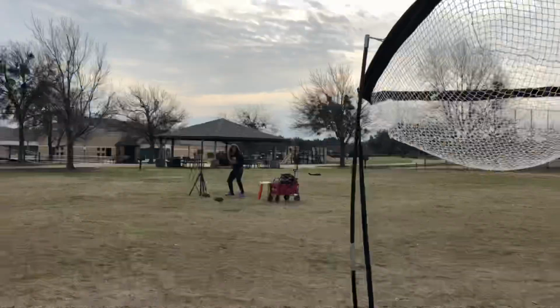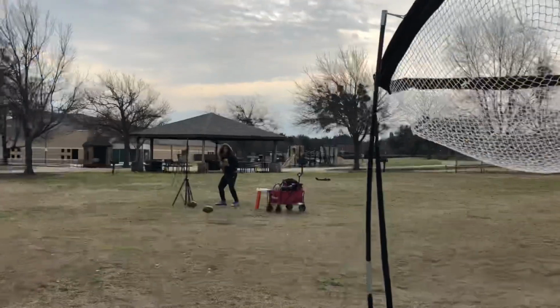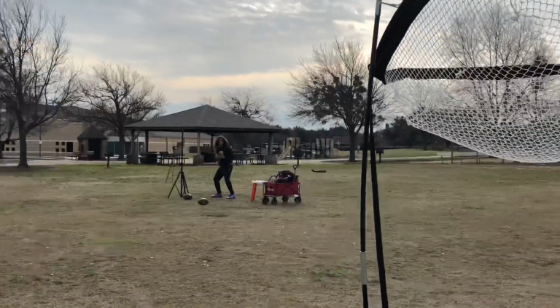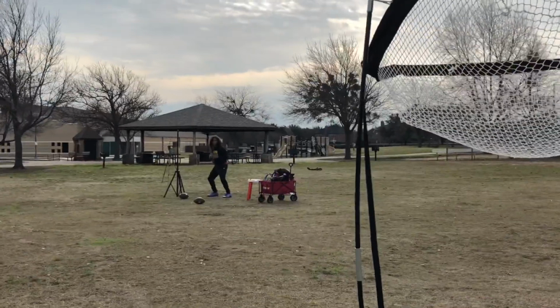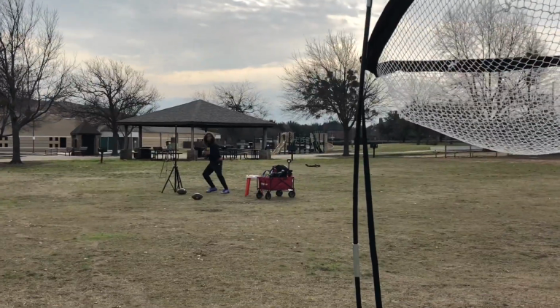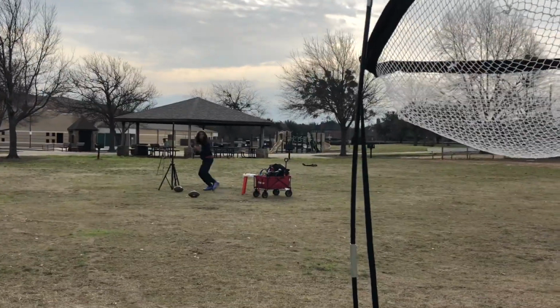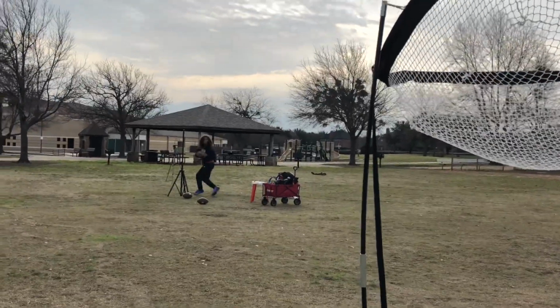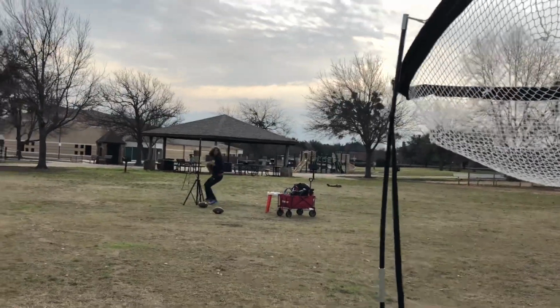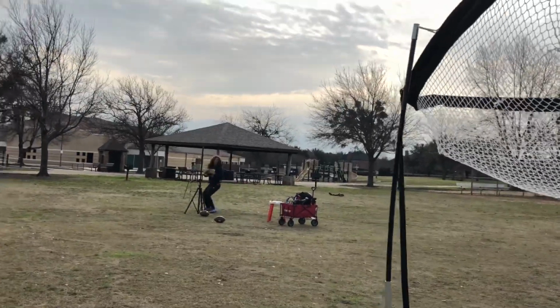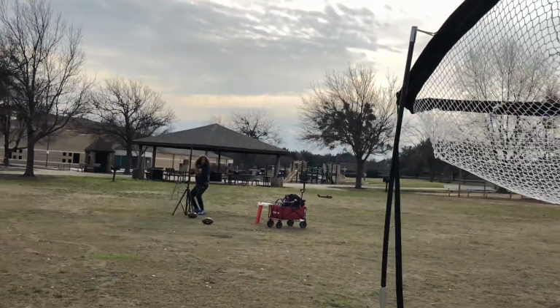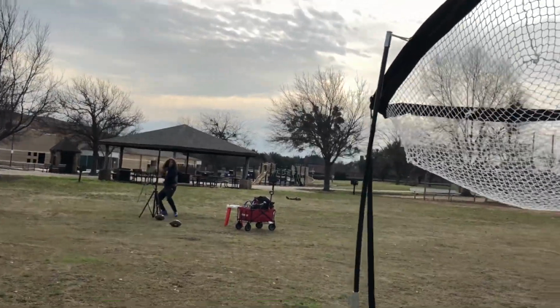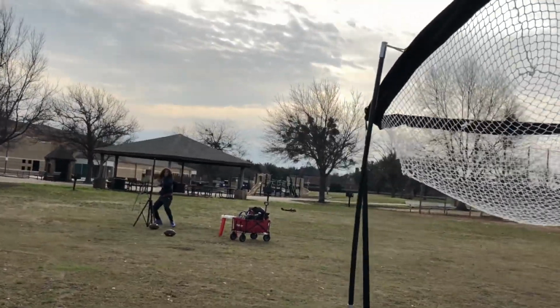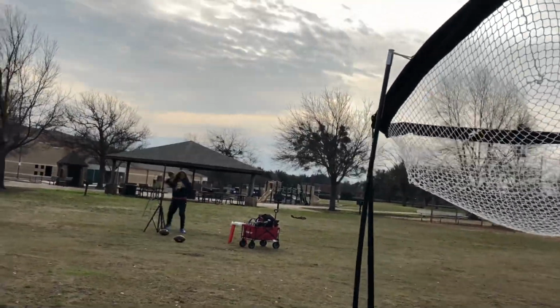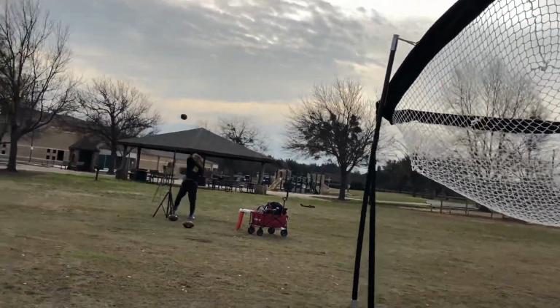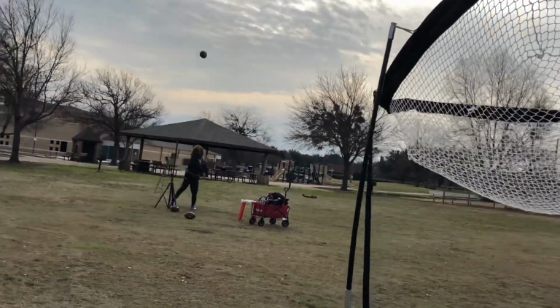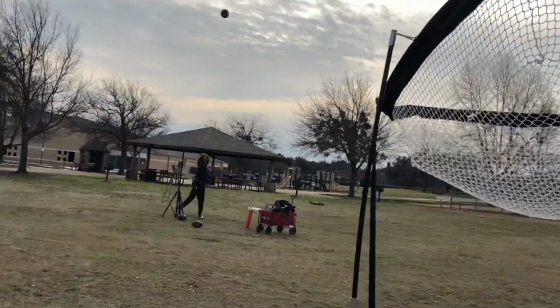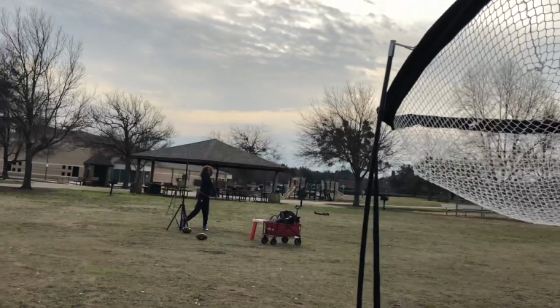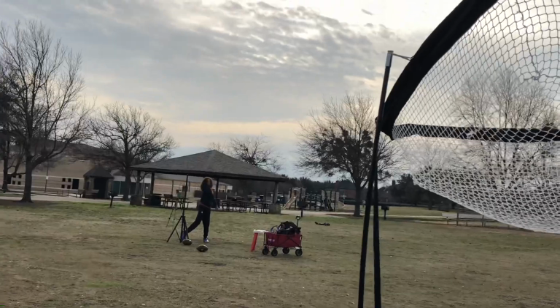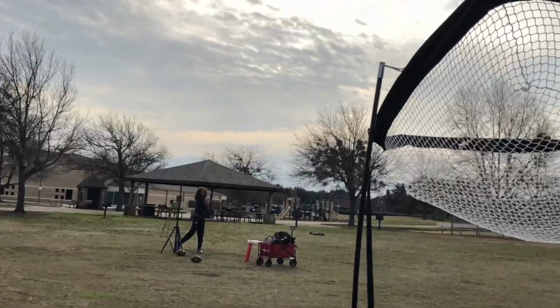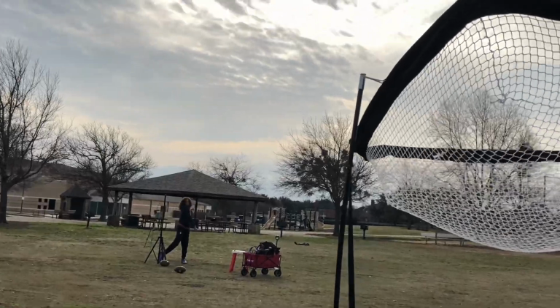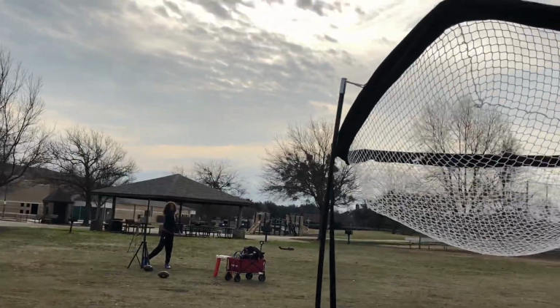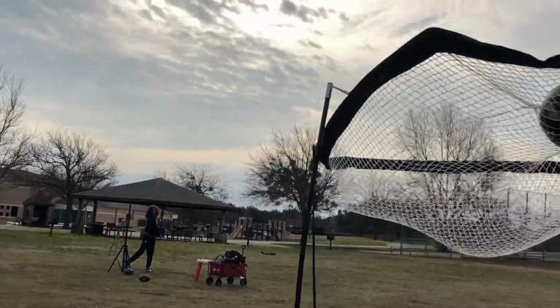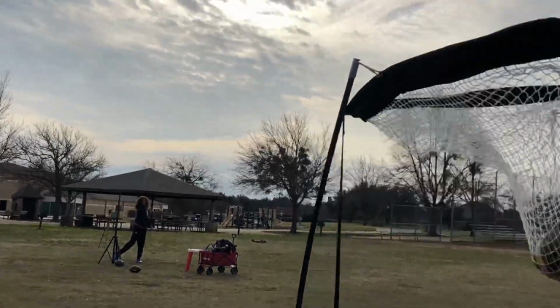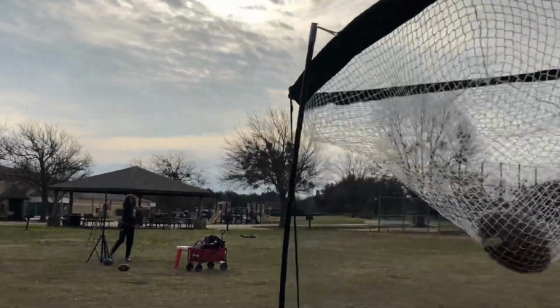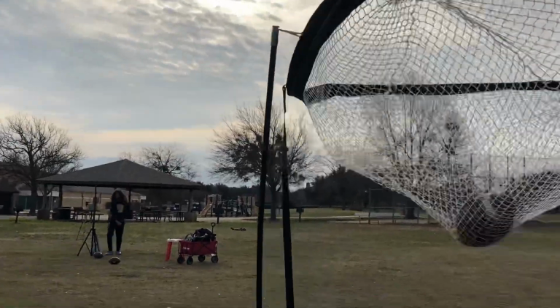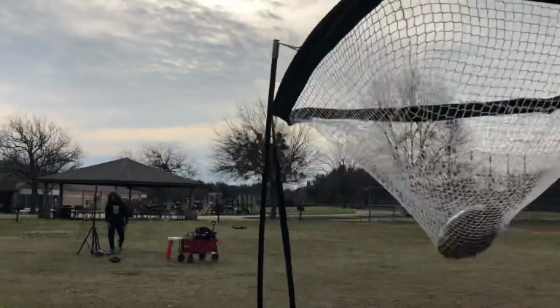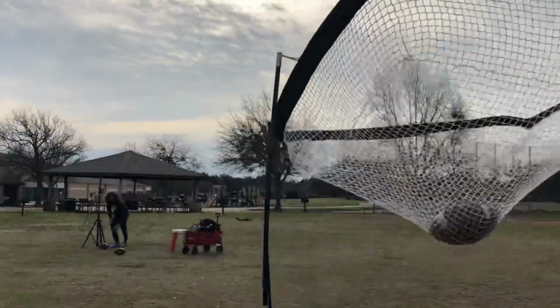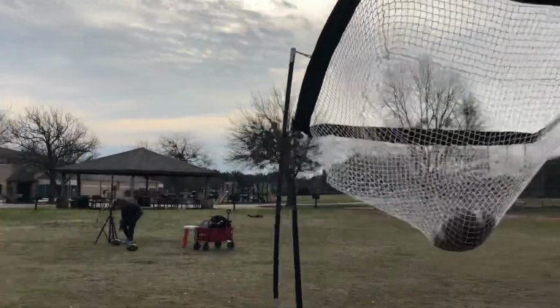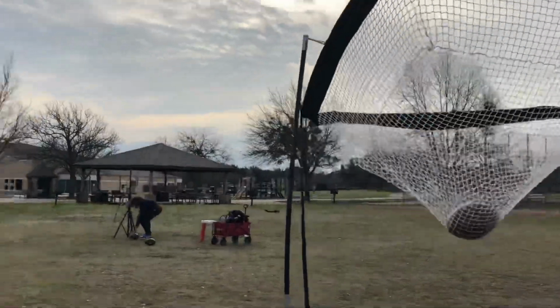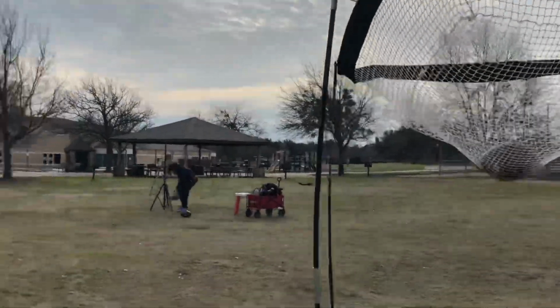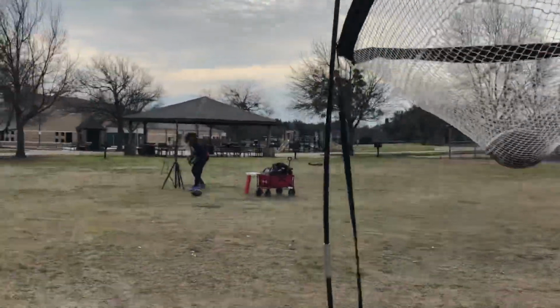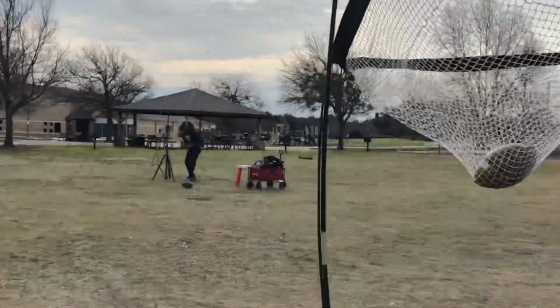Feet. Quick feet. Quick, quick. Shoulders up and finish. Nice. Good job. Good job. Good job.